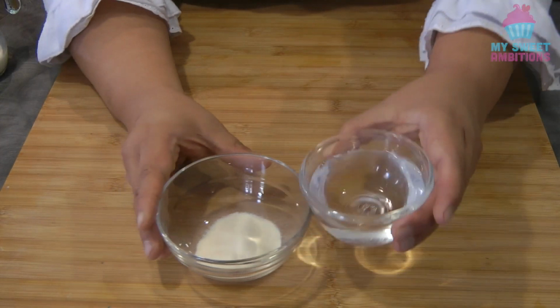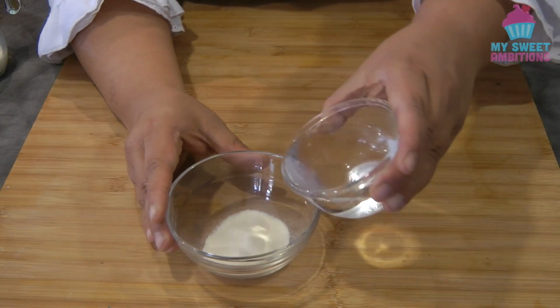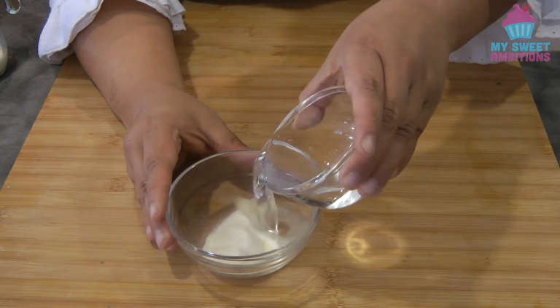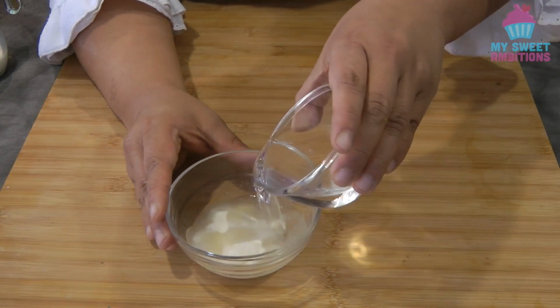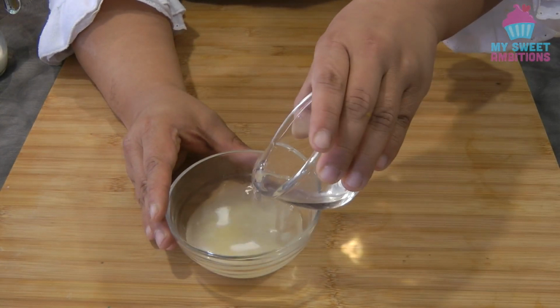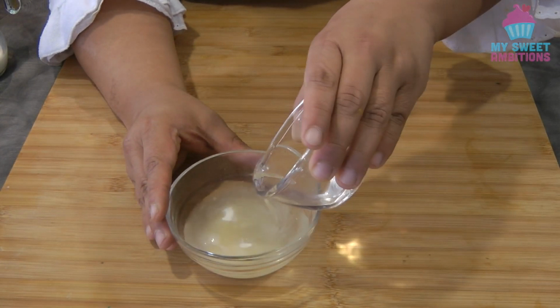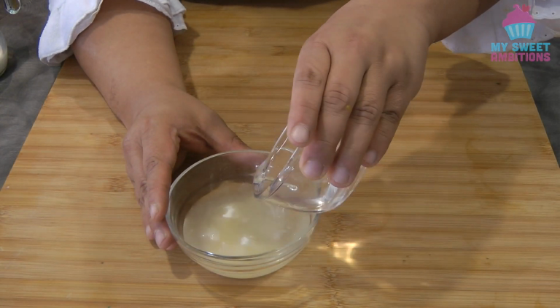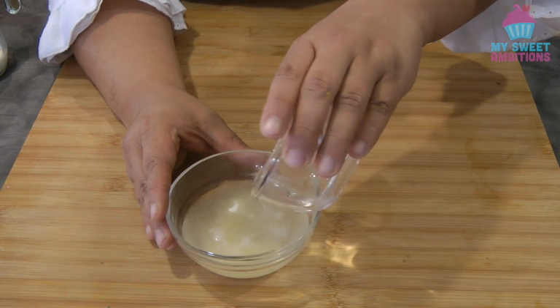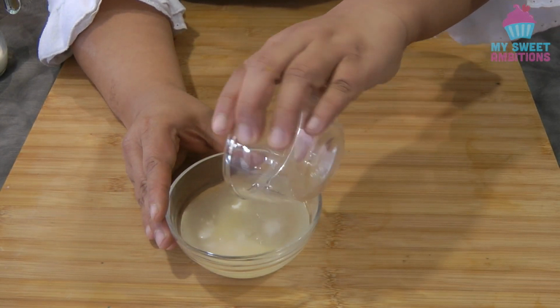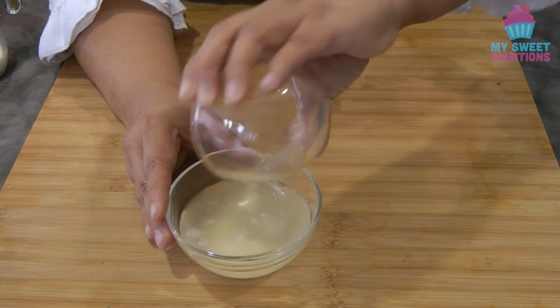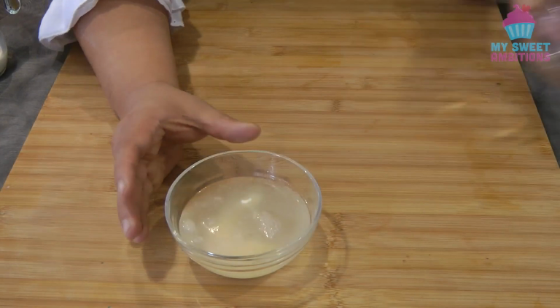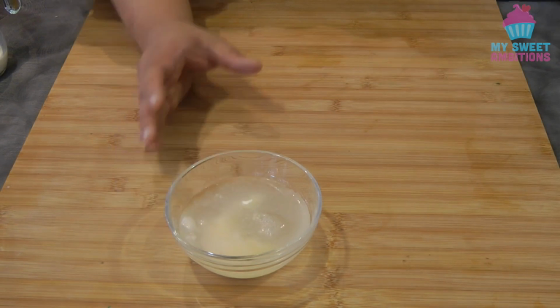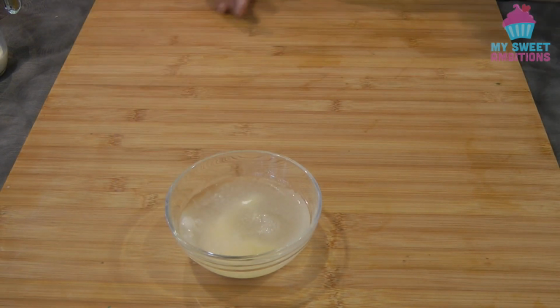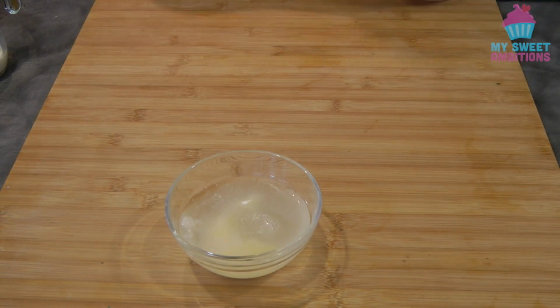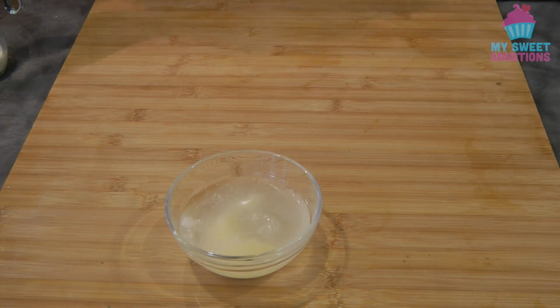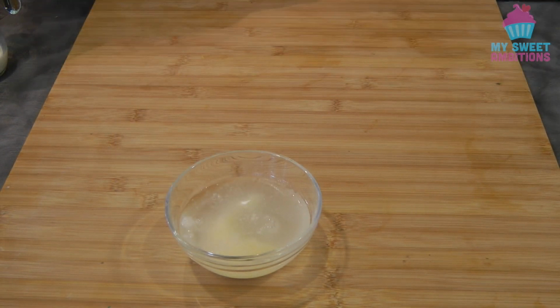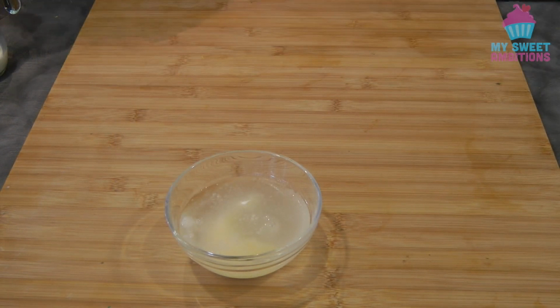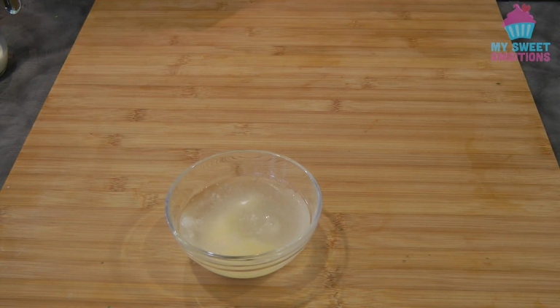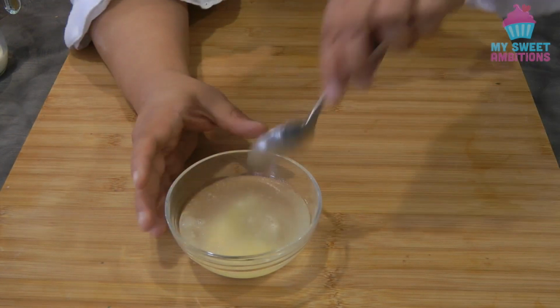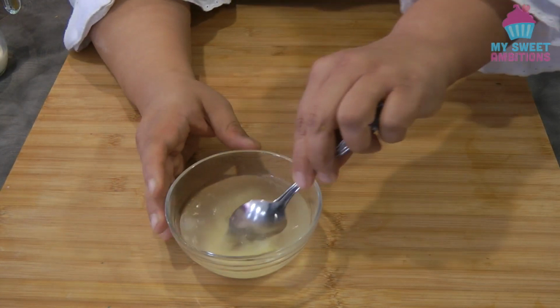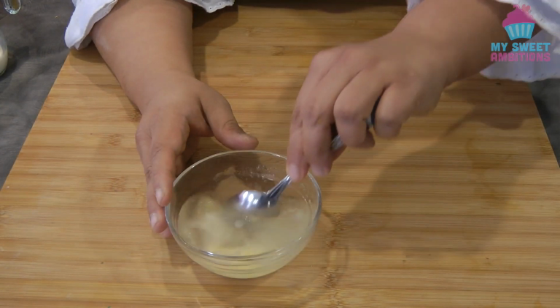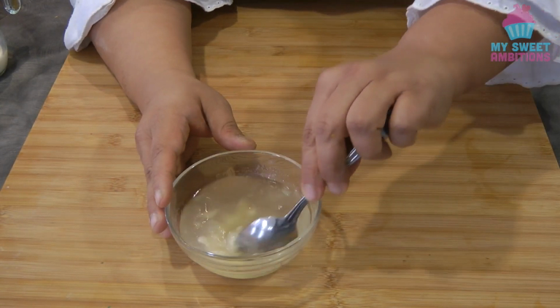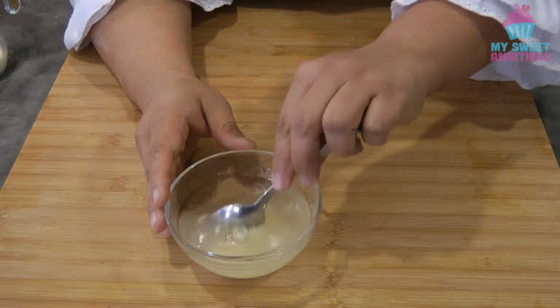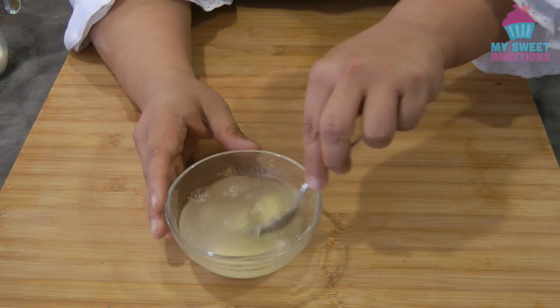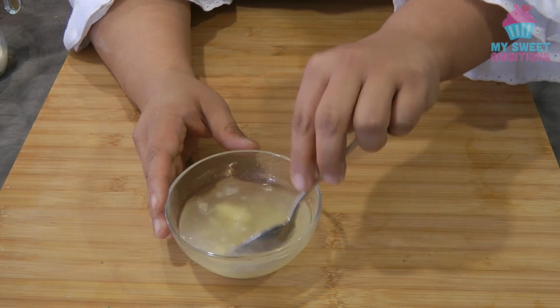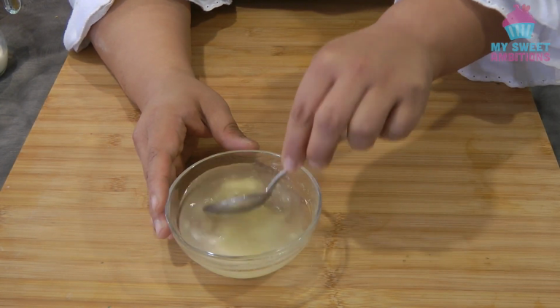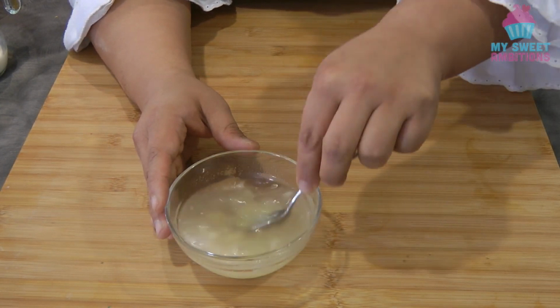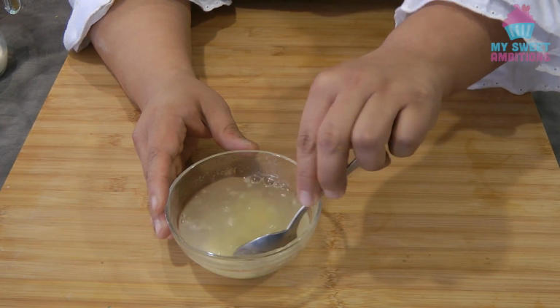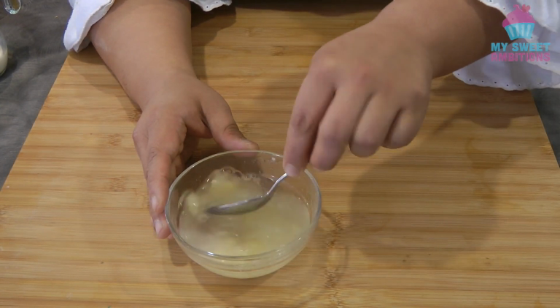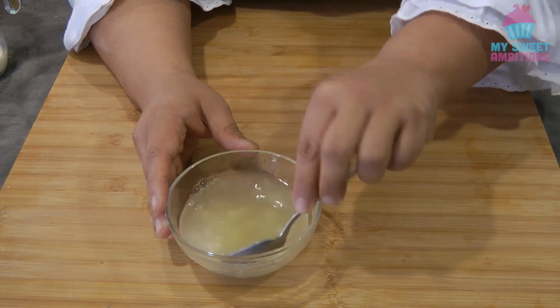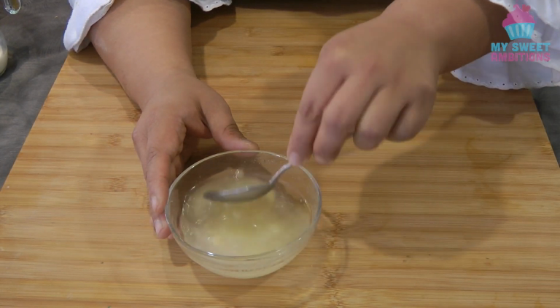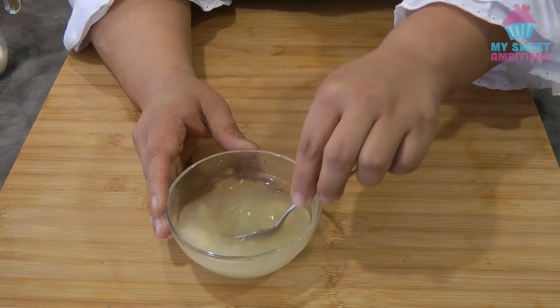To begin, we're just going to combine the water and the gelatin, give it a mix, and then set this aside.